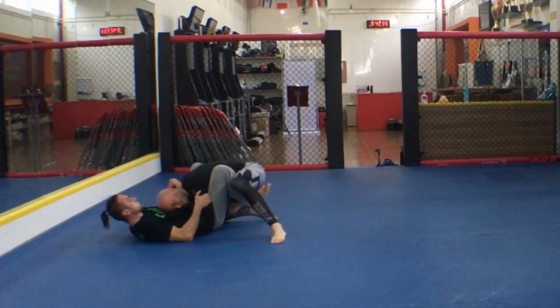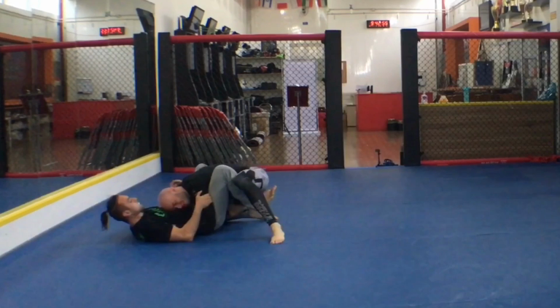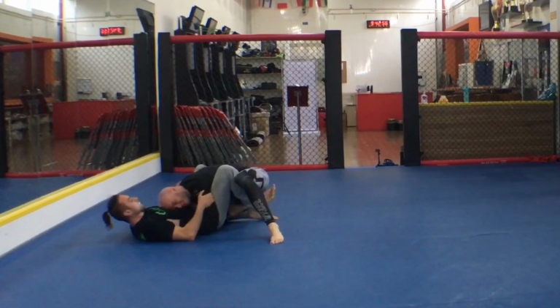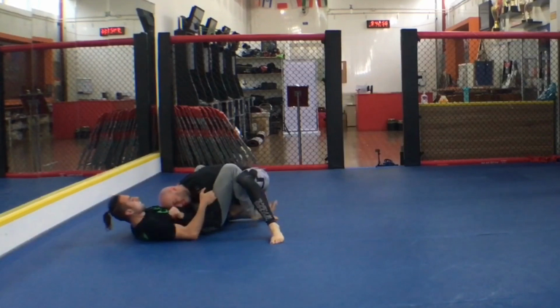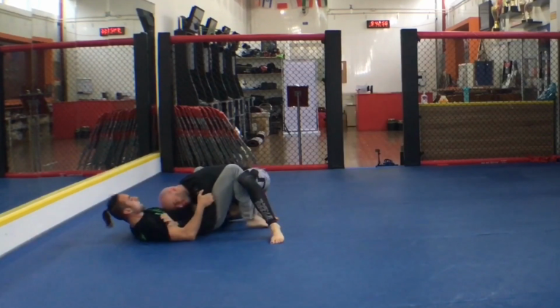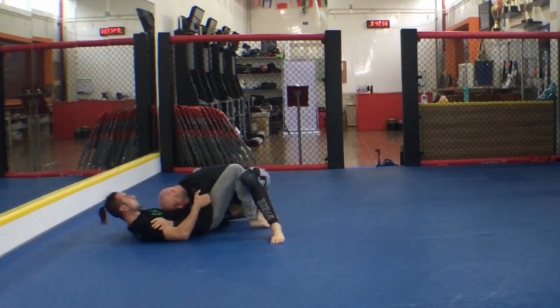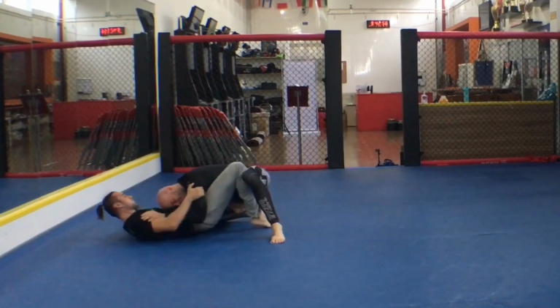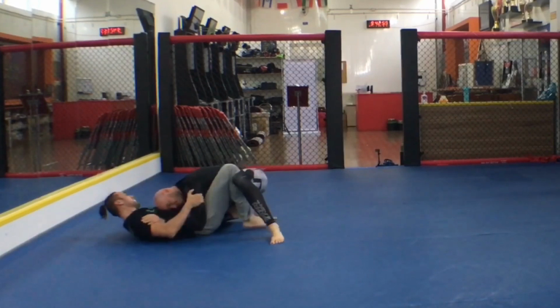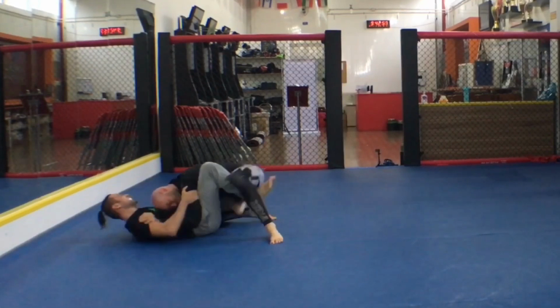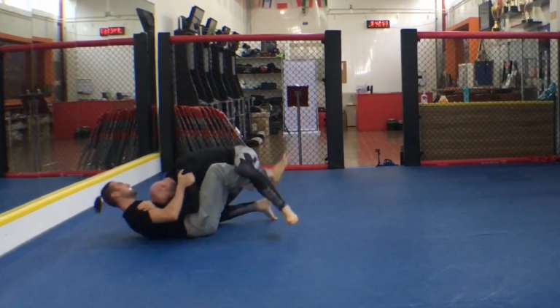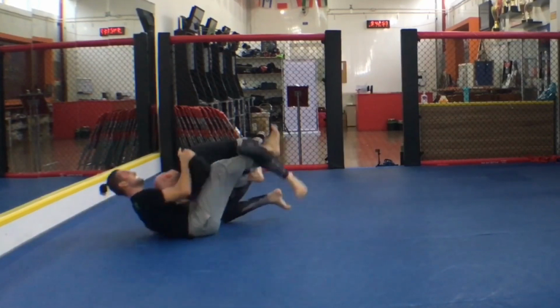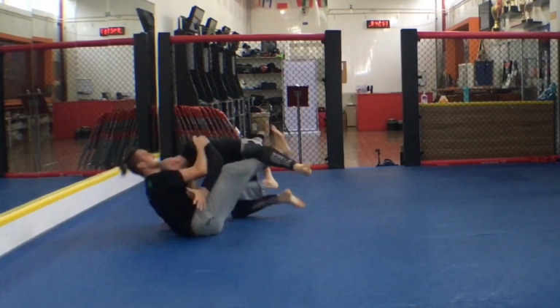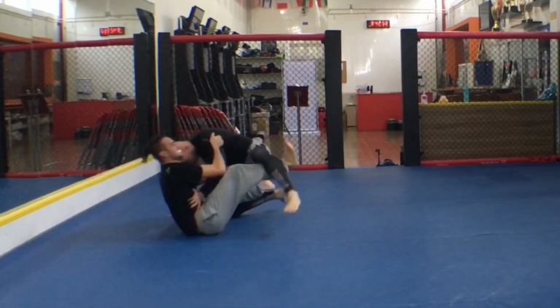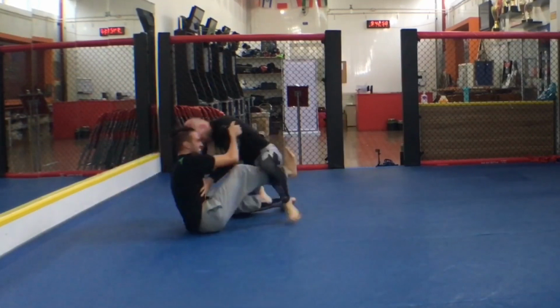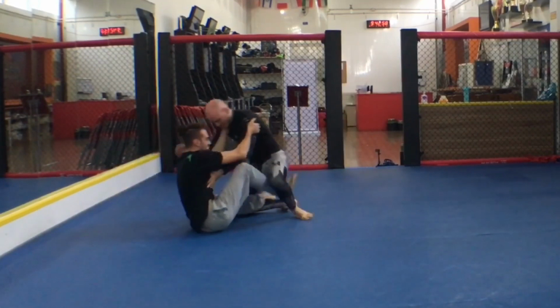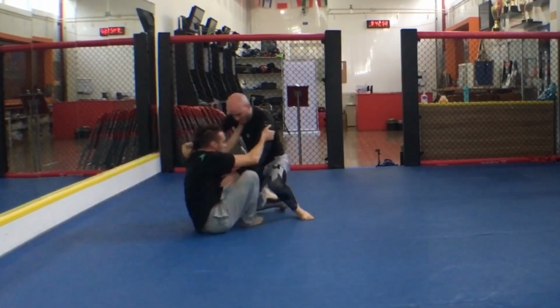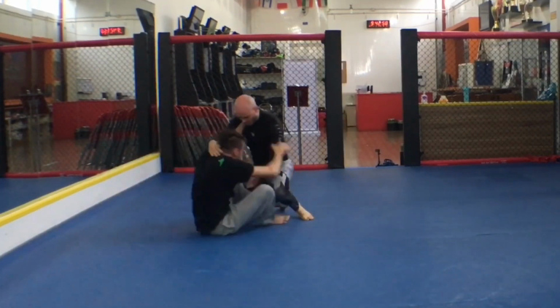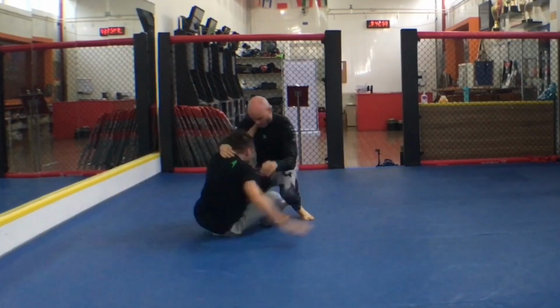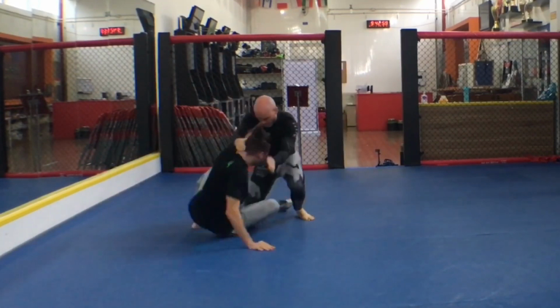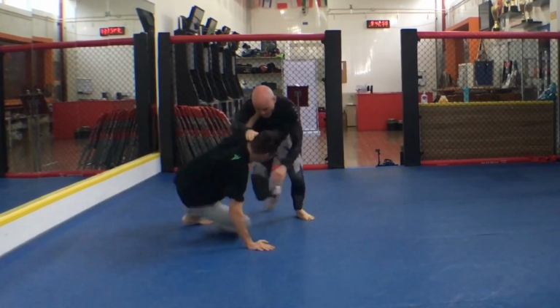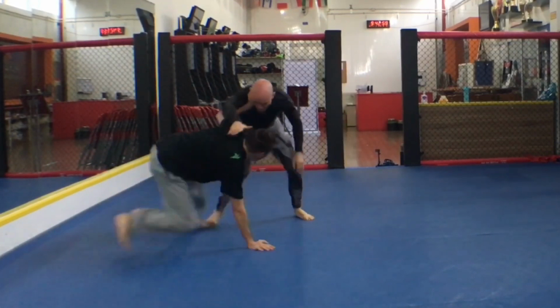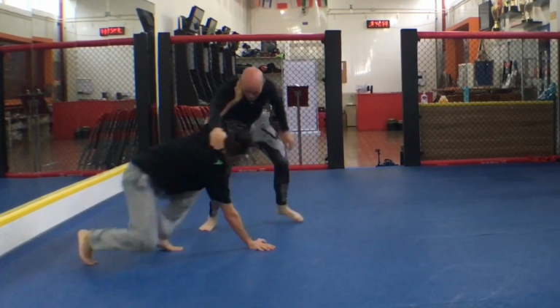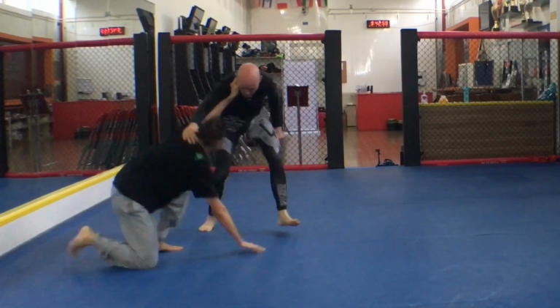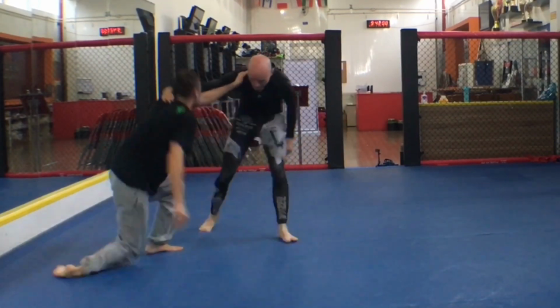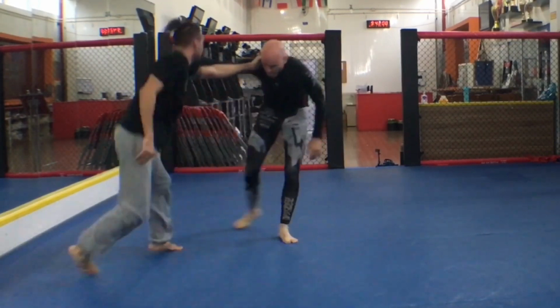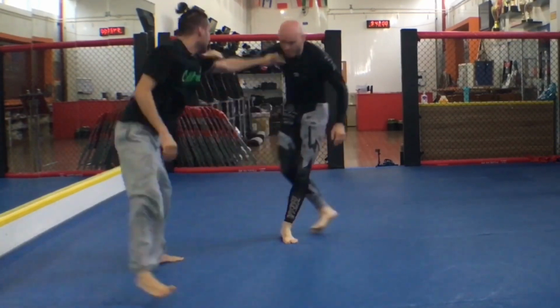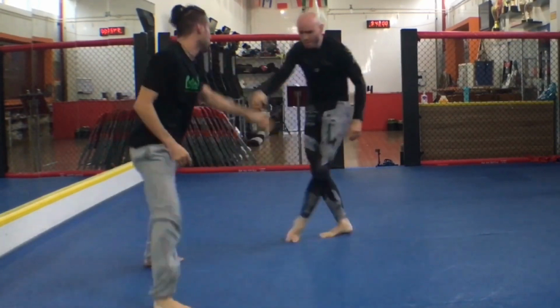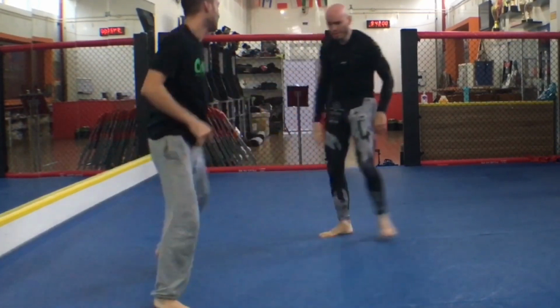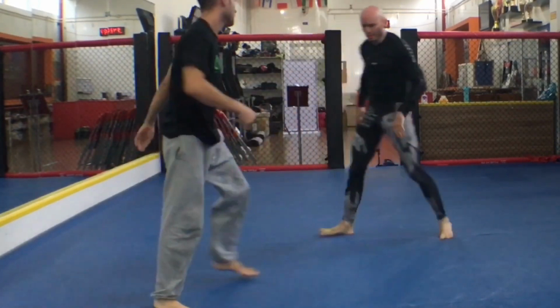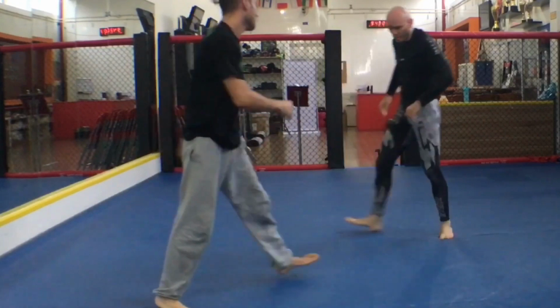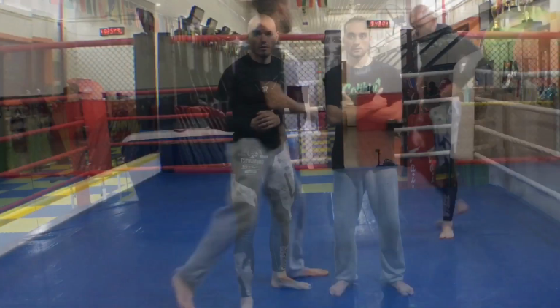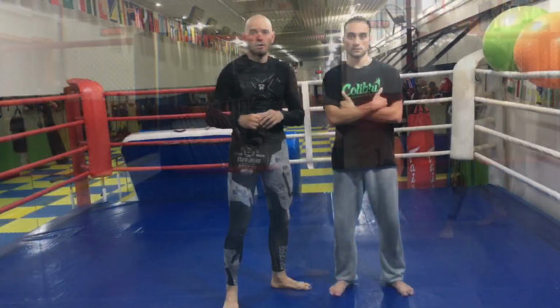First I want to show you this awesome get-up from Kevin — one of the most underrated grappling techniques ever: how to put yourself back on the feet.